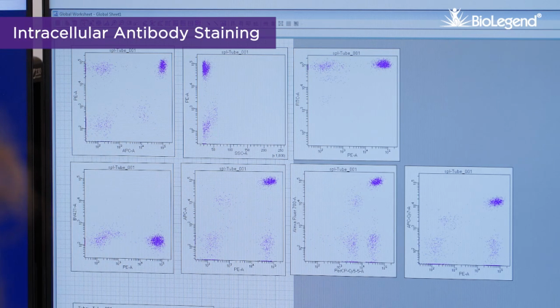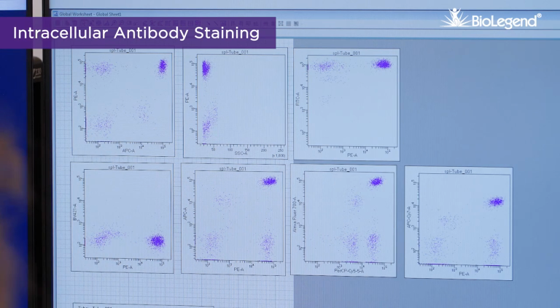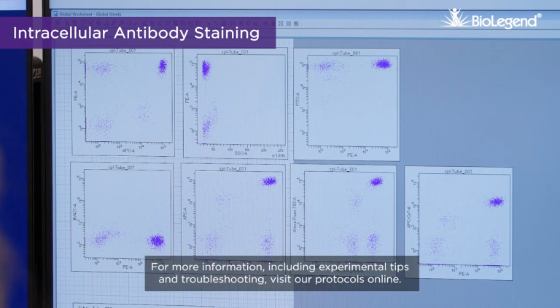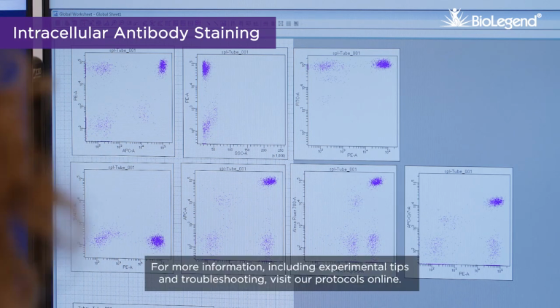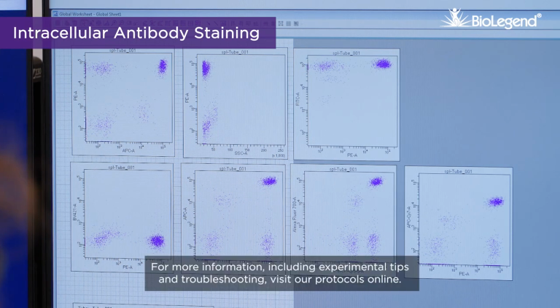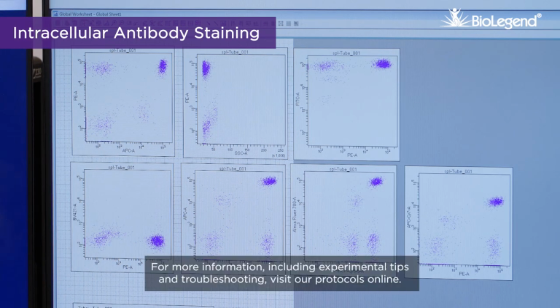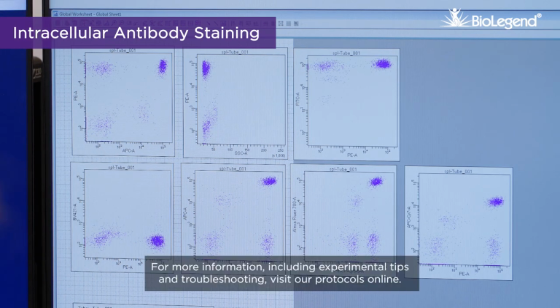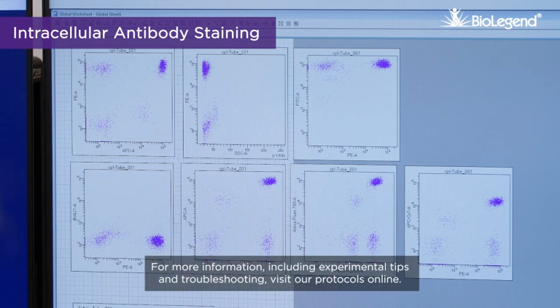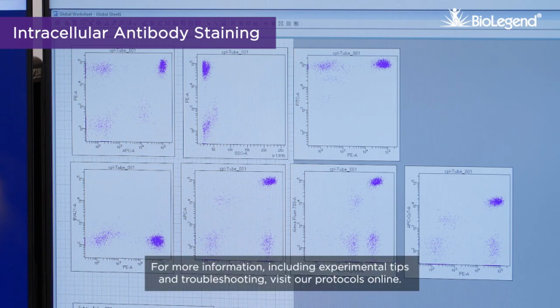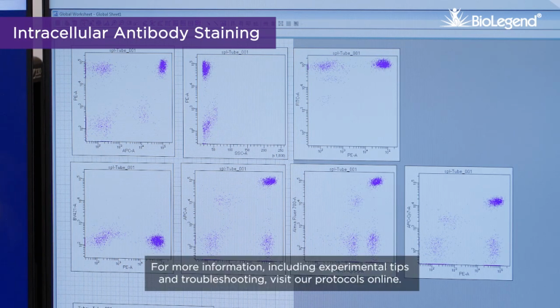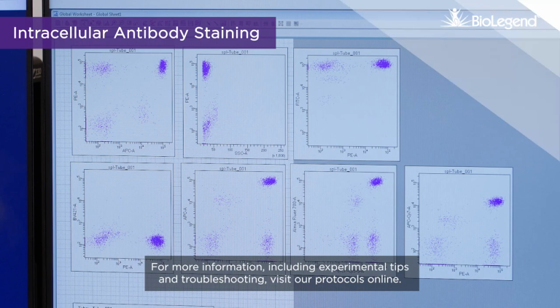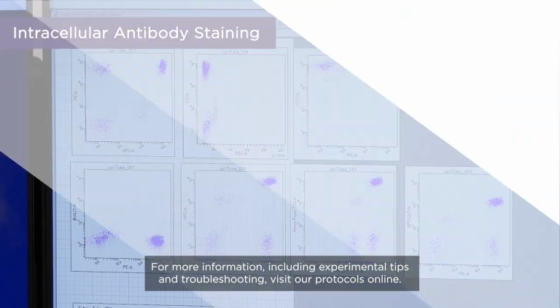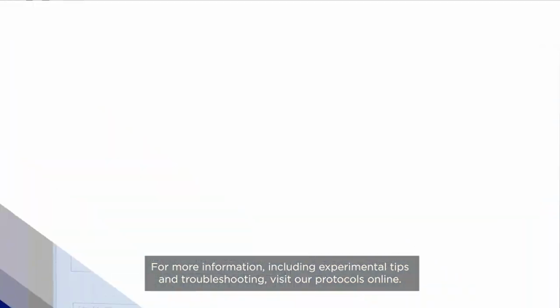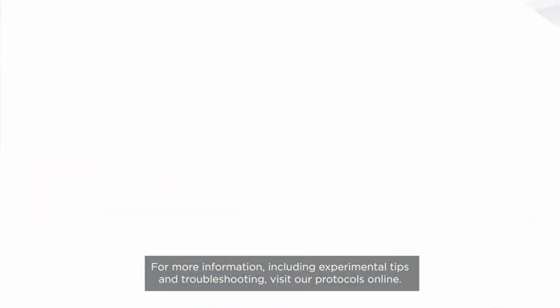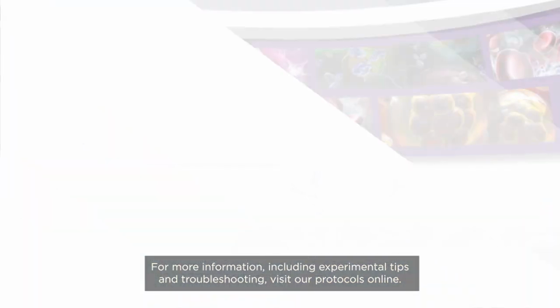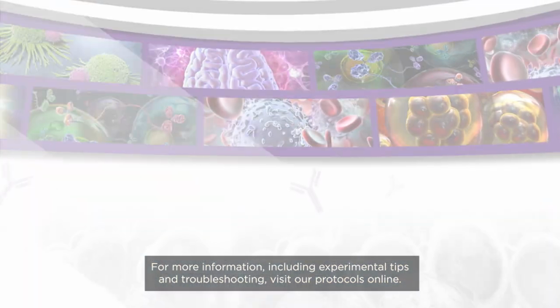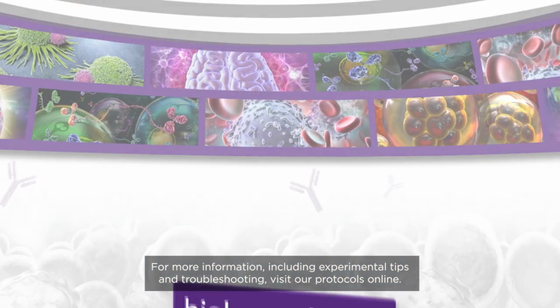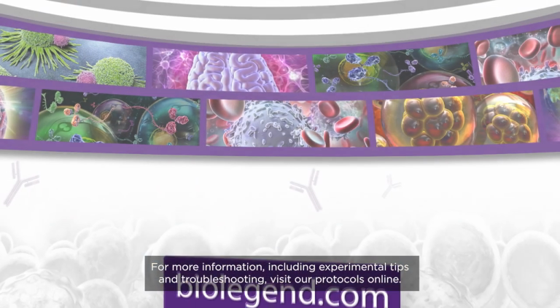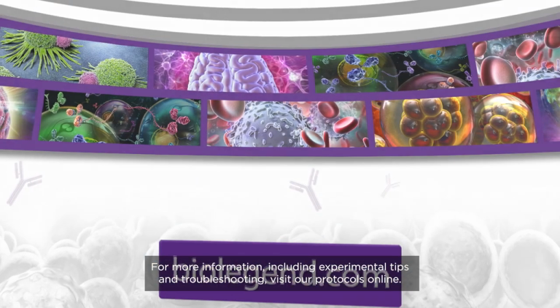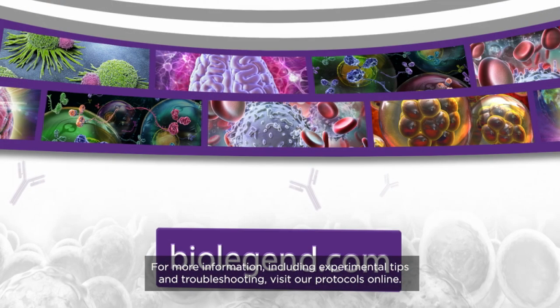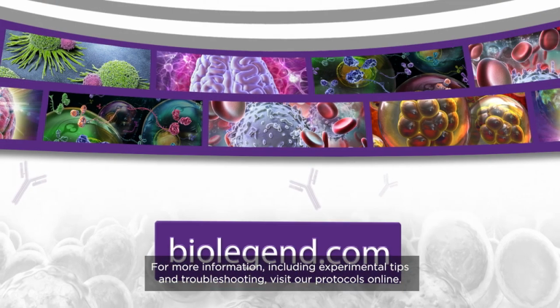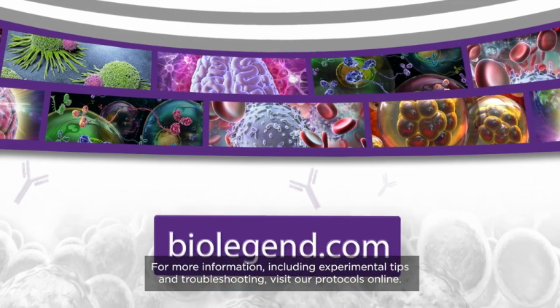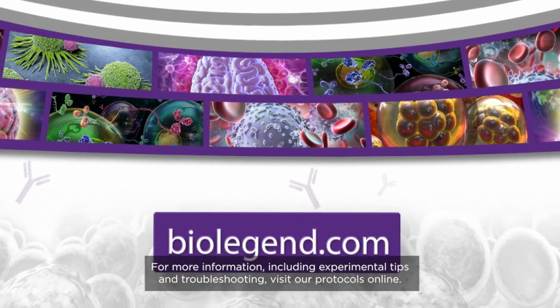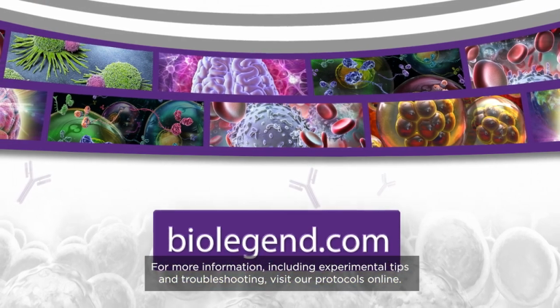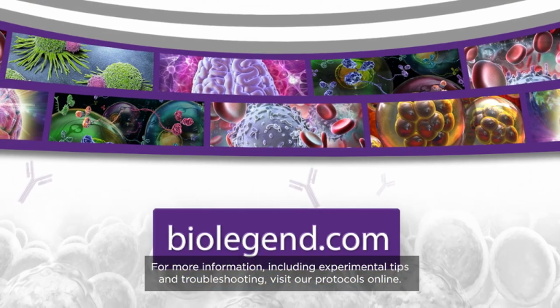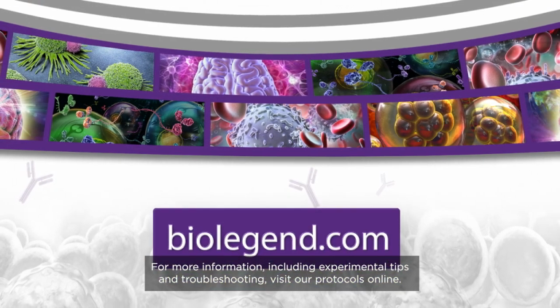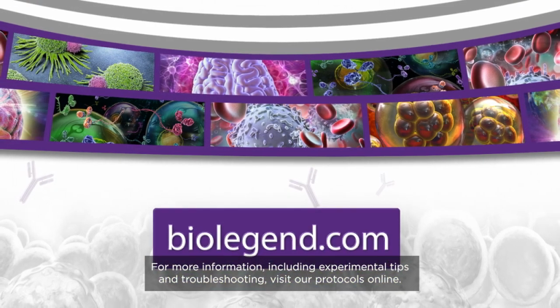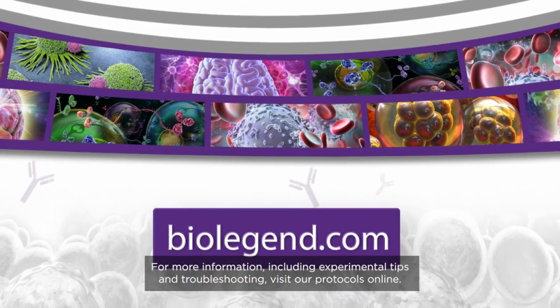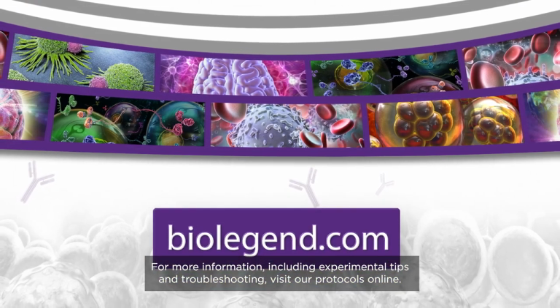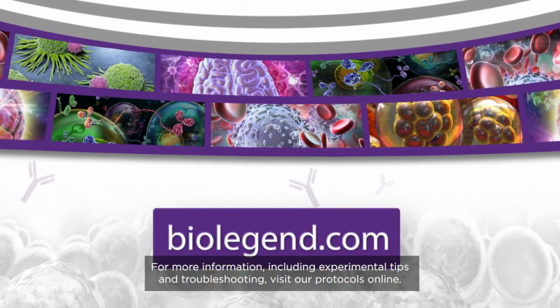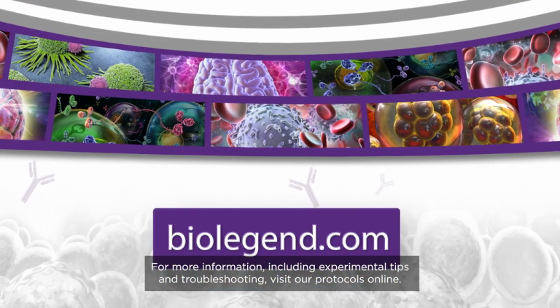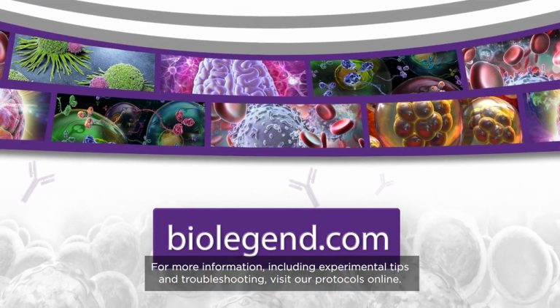For more information, including experimental tips and troubleshooting, visit our protocols online.